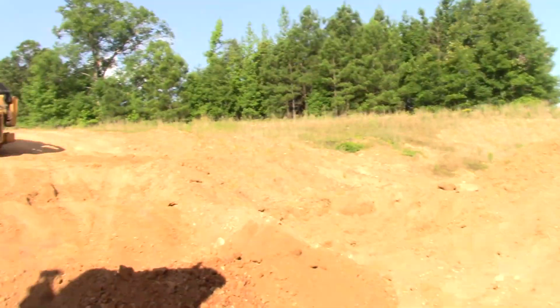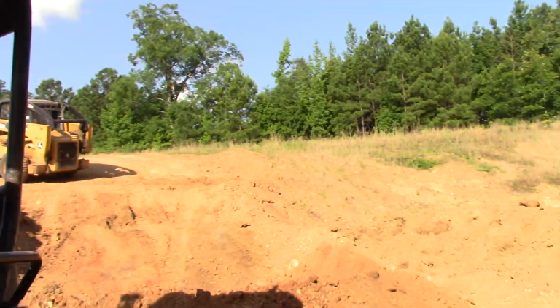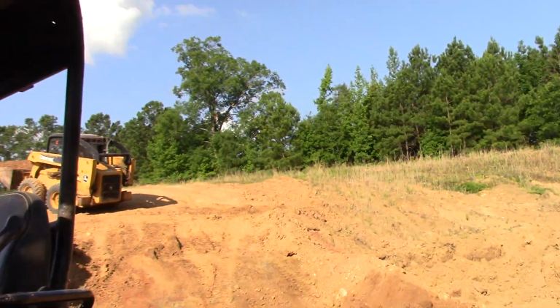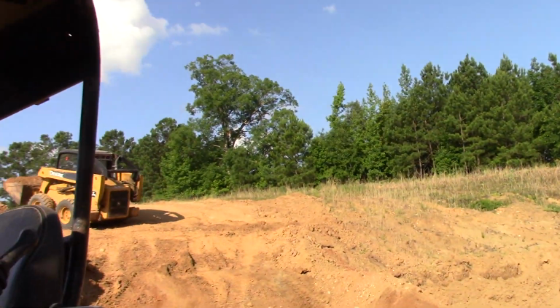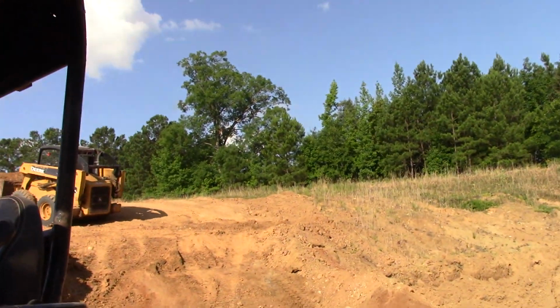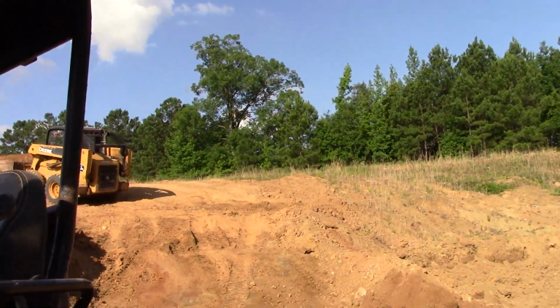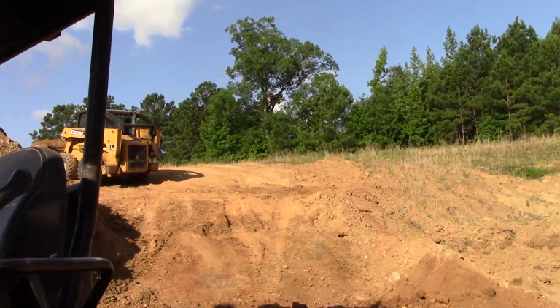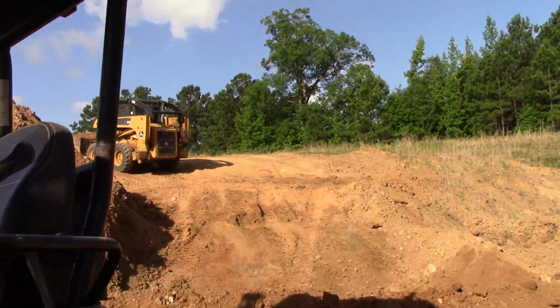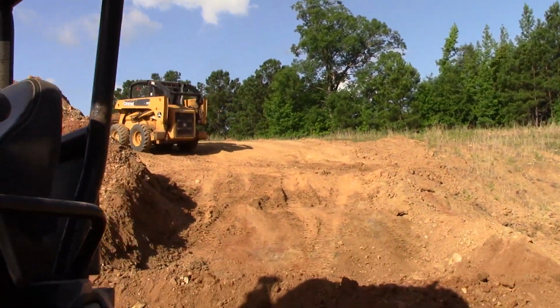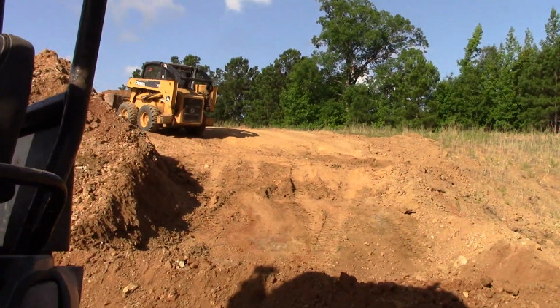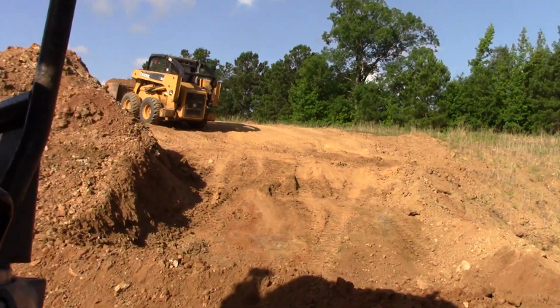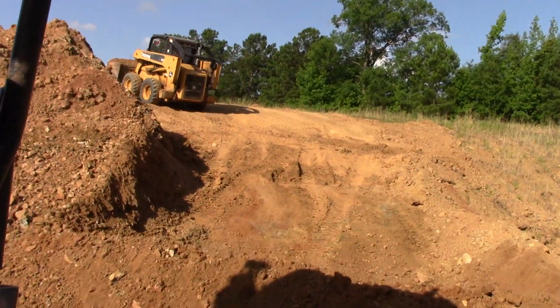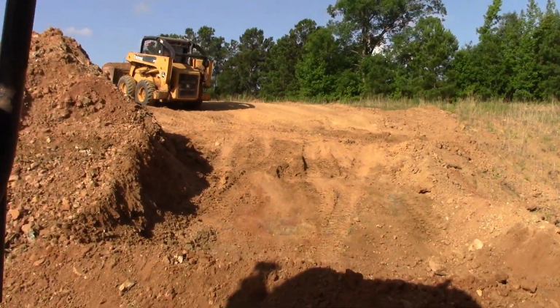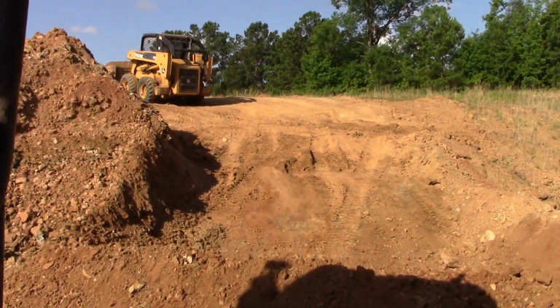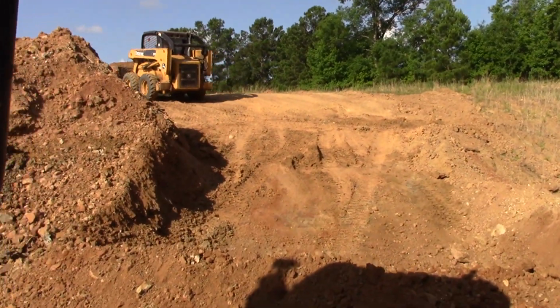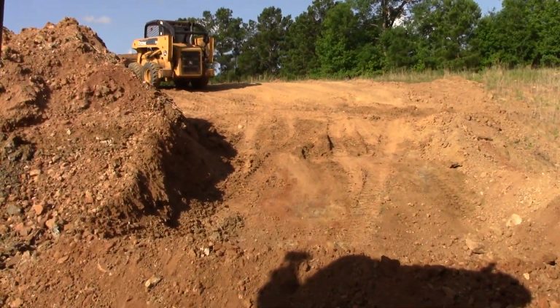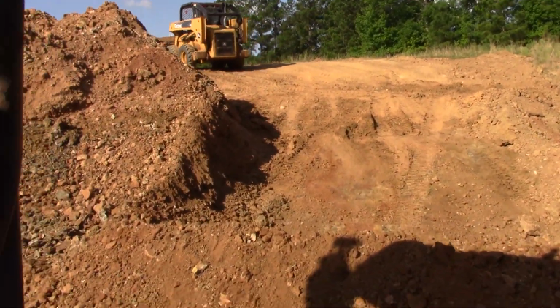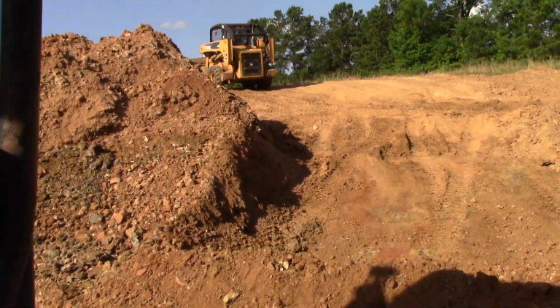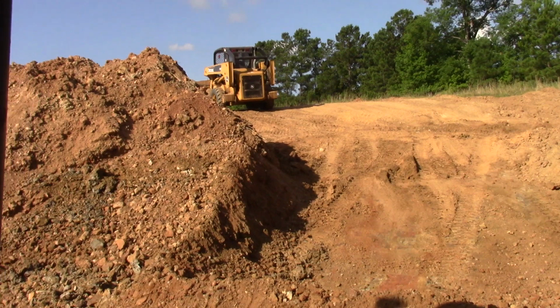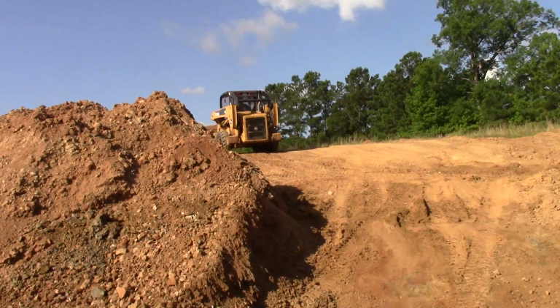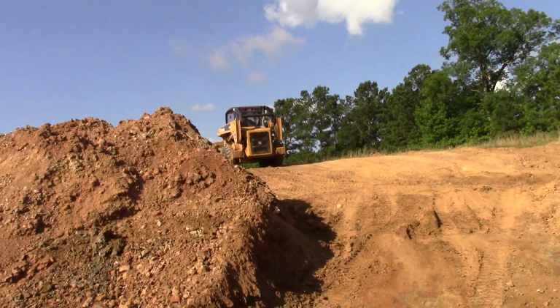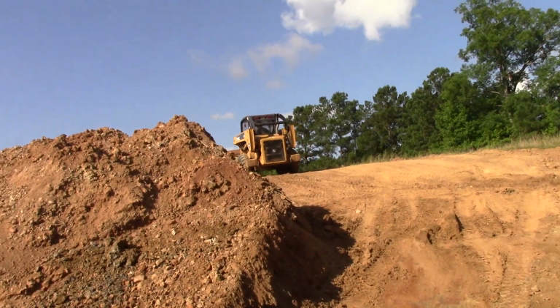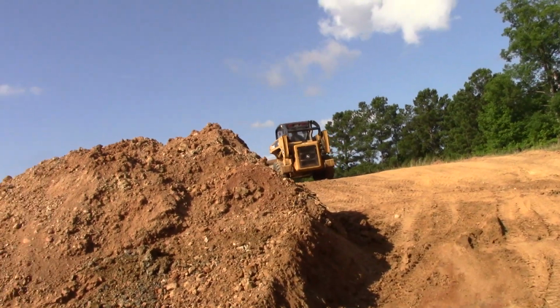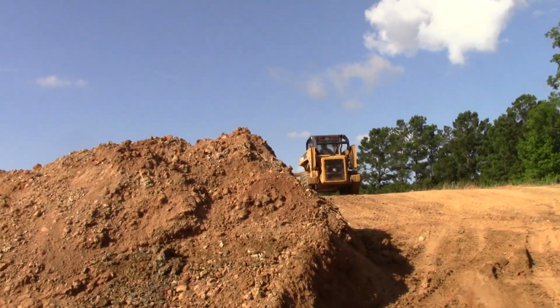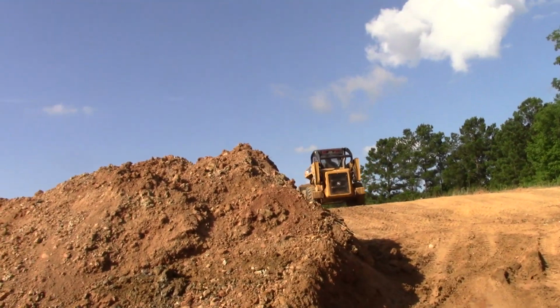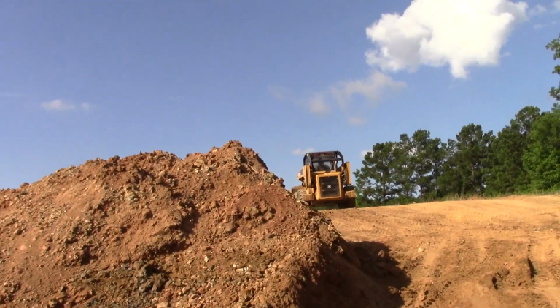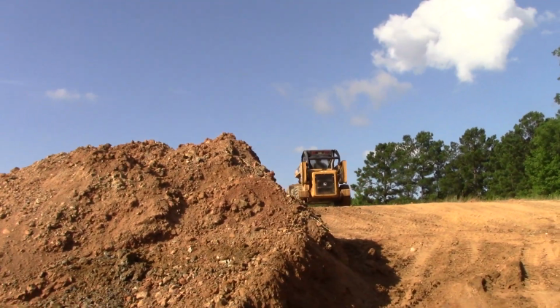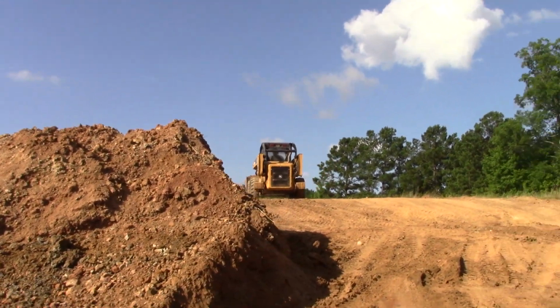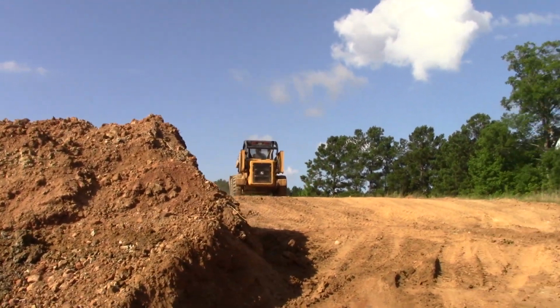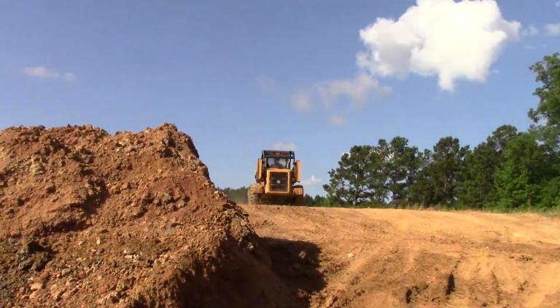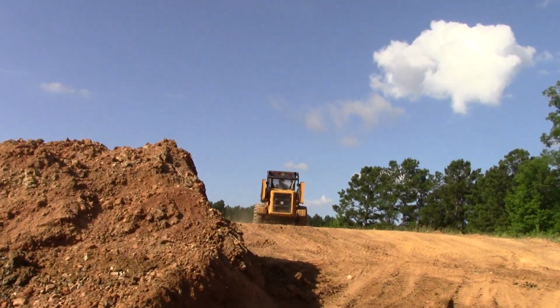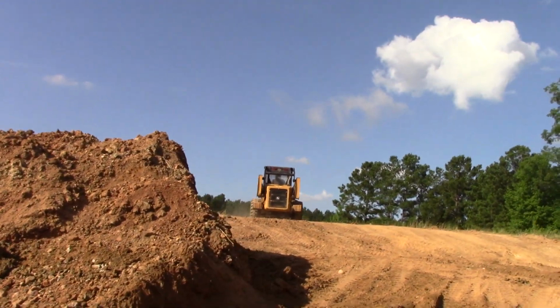Mac is hauling off the clay as I dig it and throw it behind me. We're making good progress.